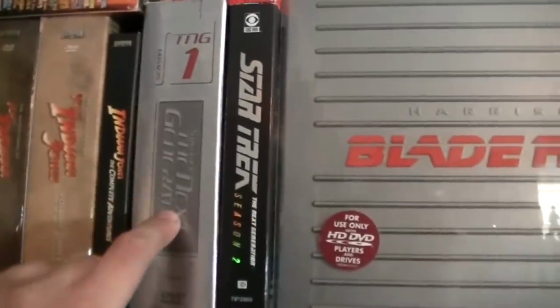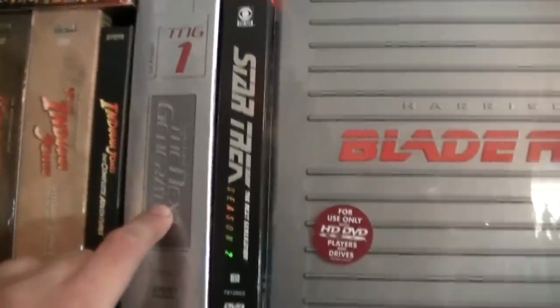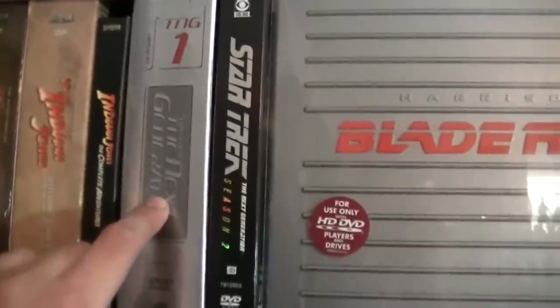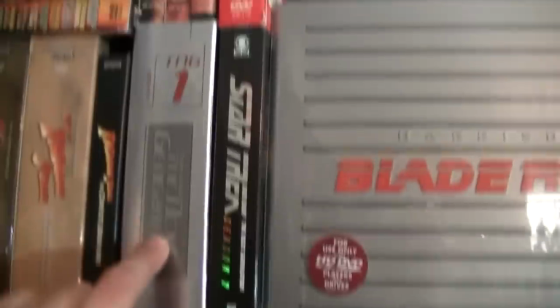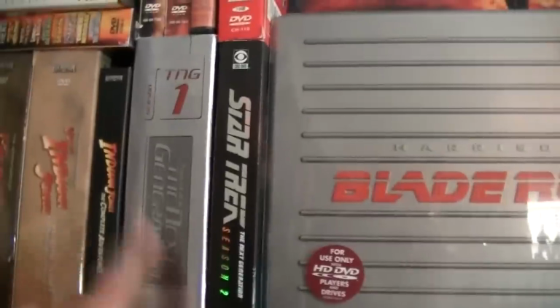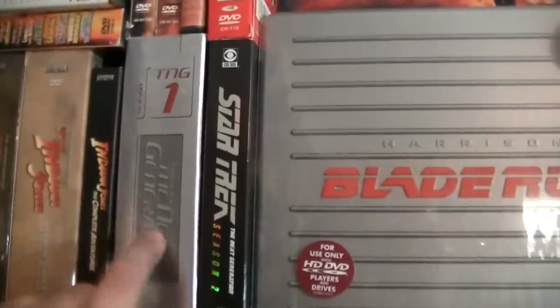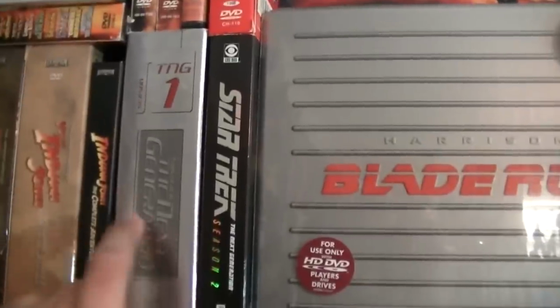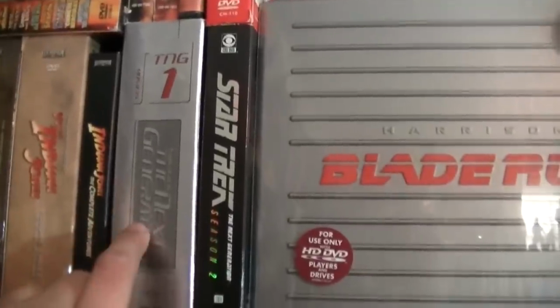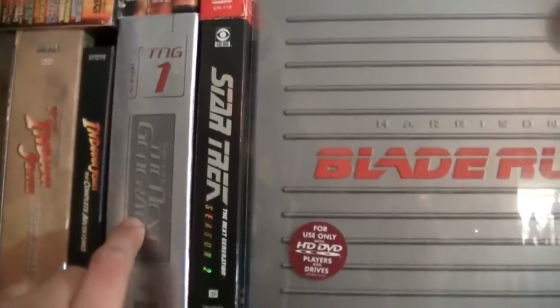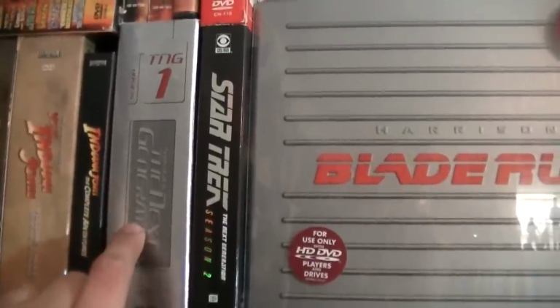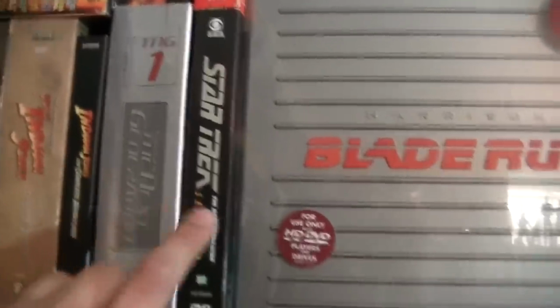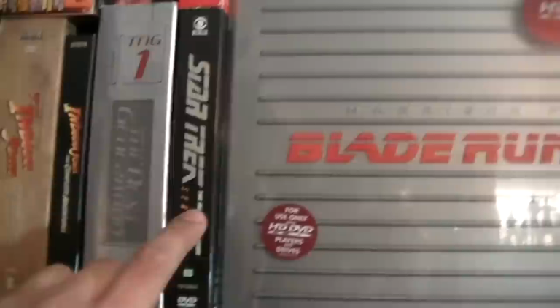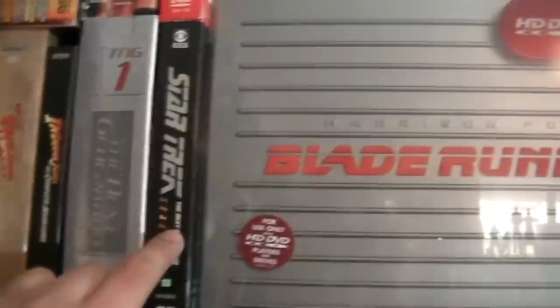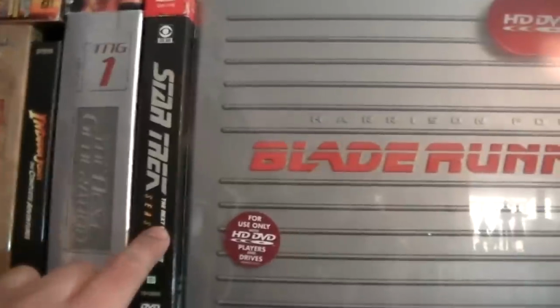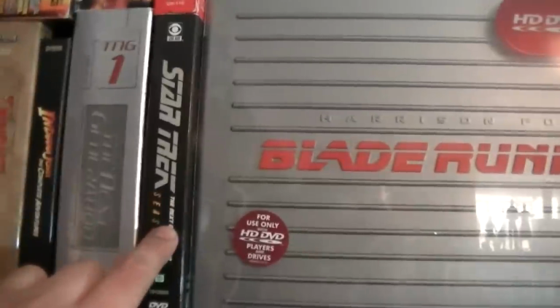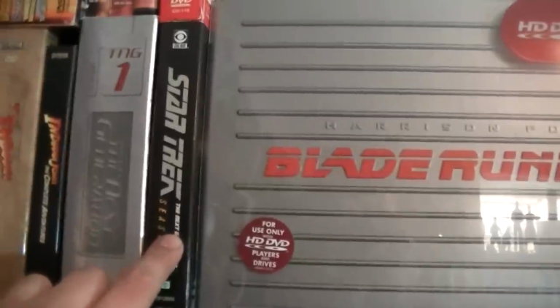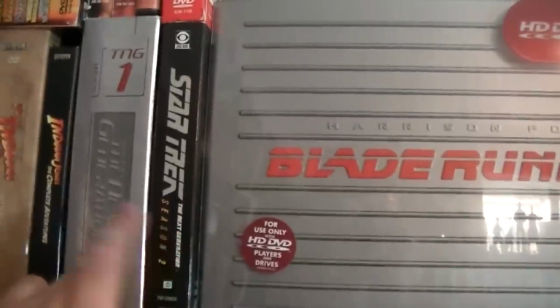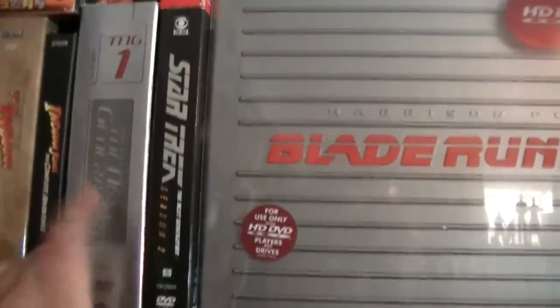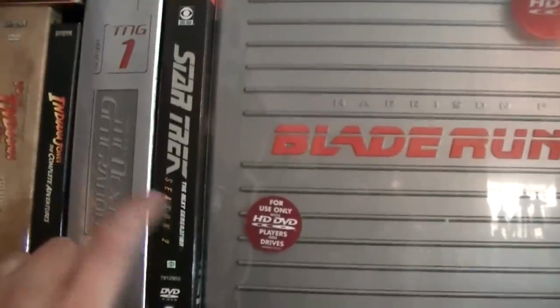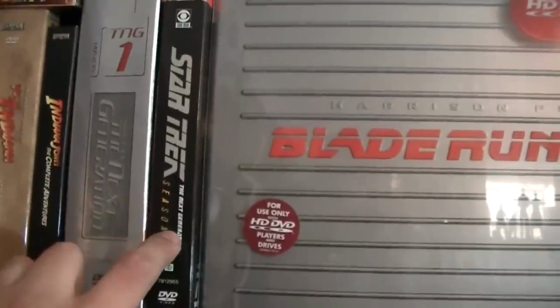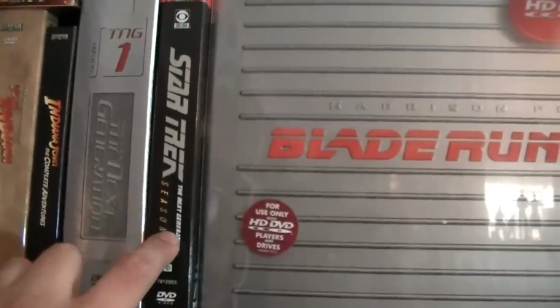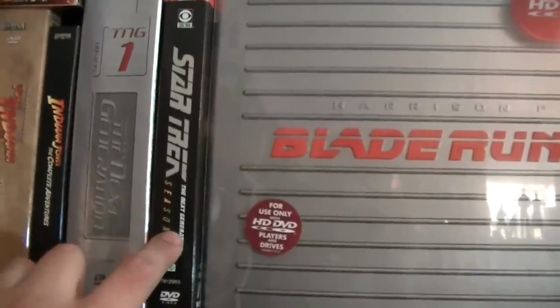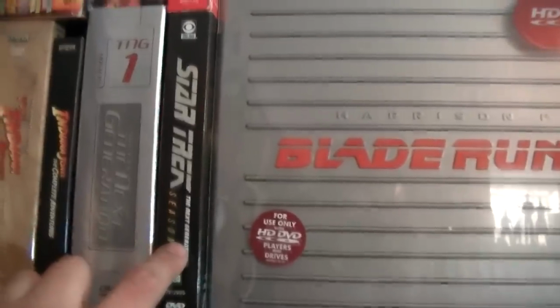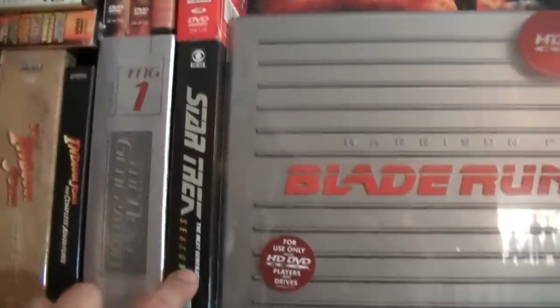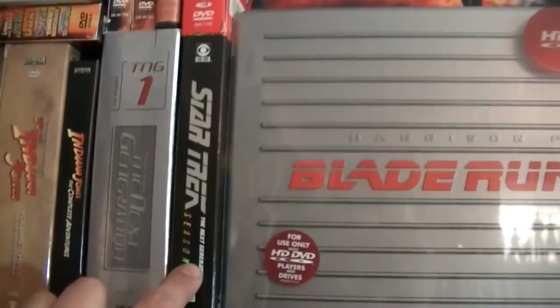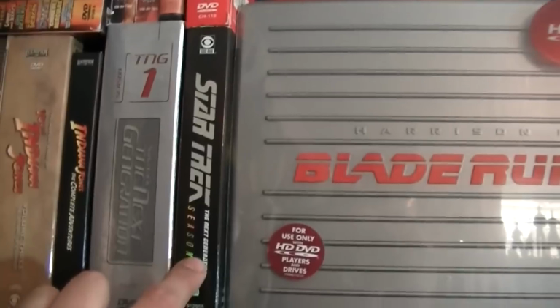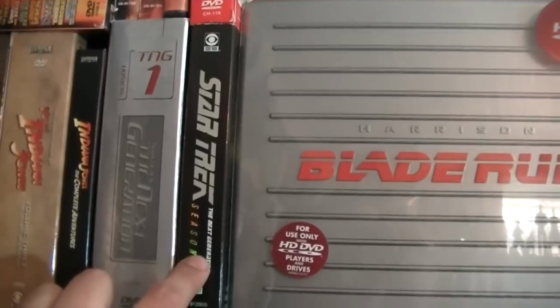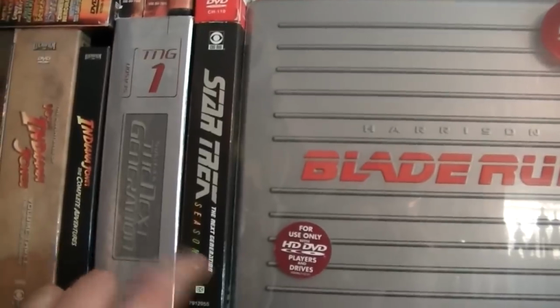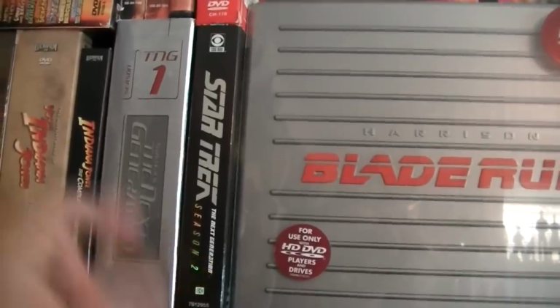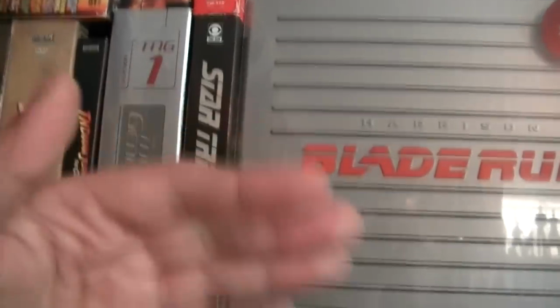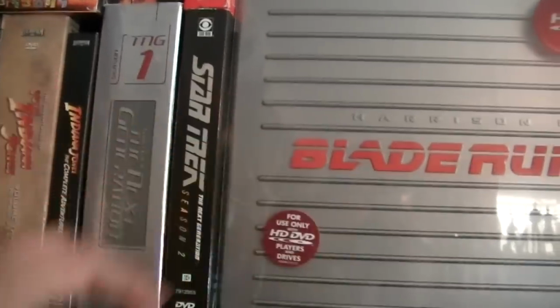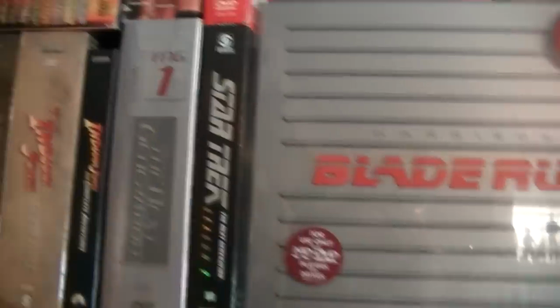Star Trek: The Next Generation, the first season and the second season. Hopefully sometime soon I'll get the rest of the series.